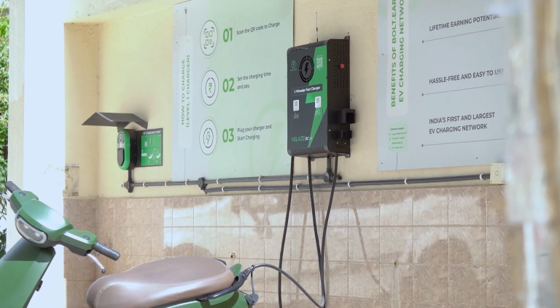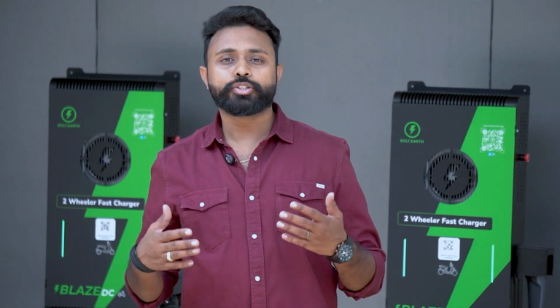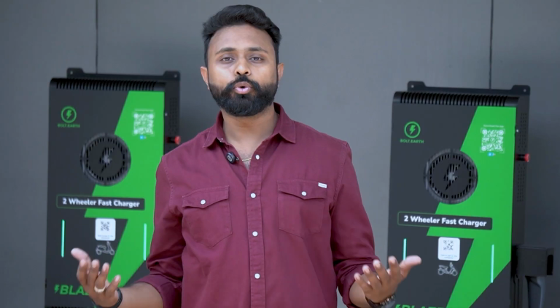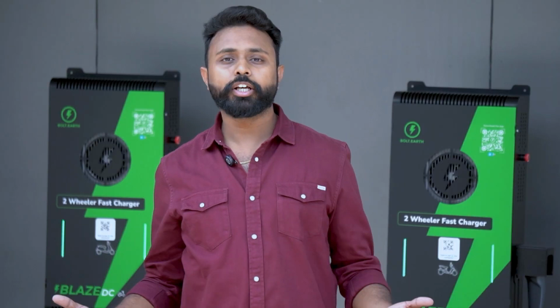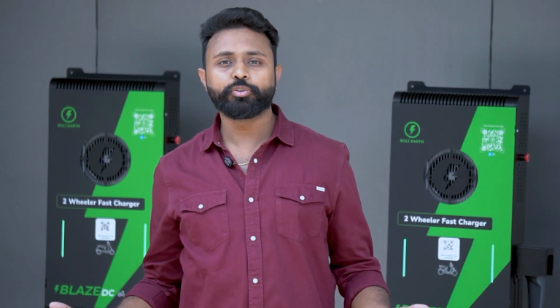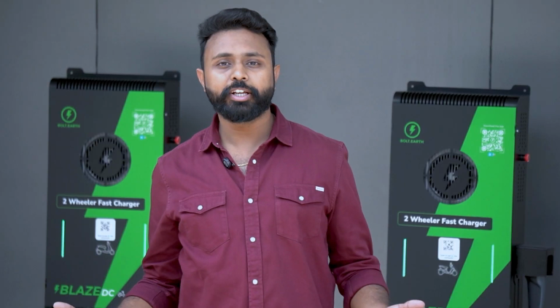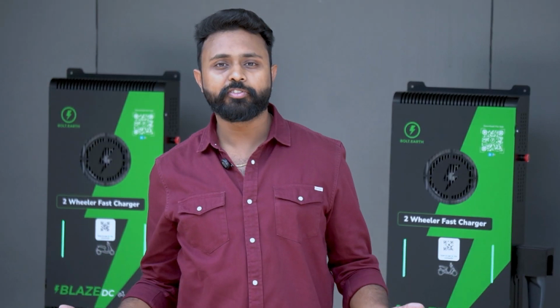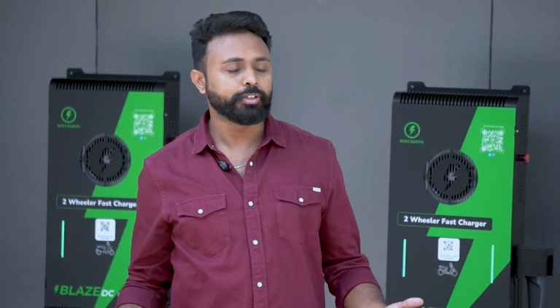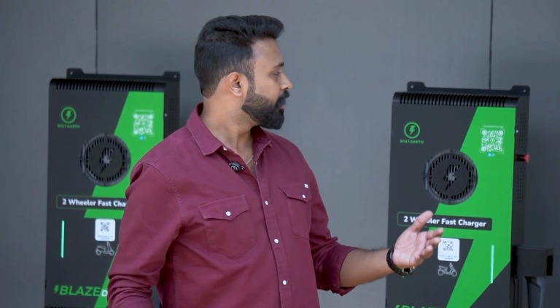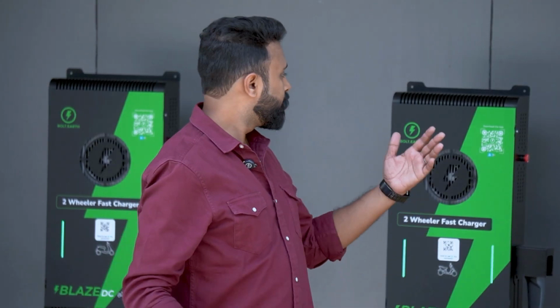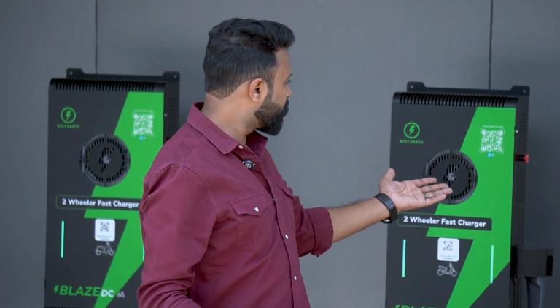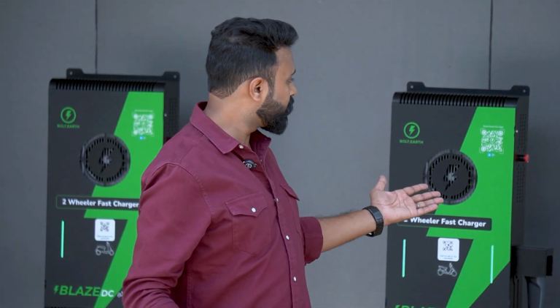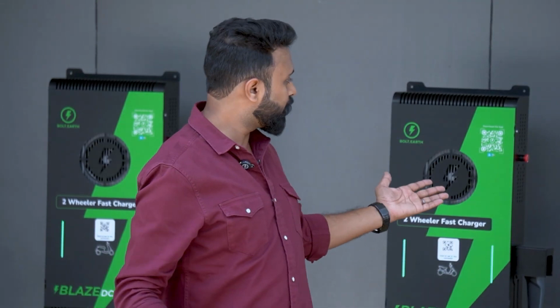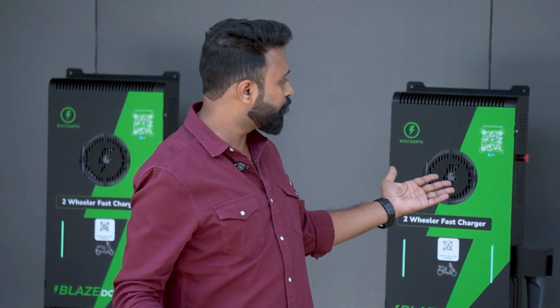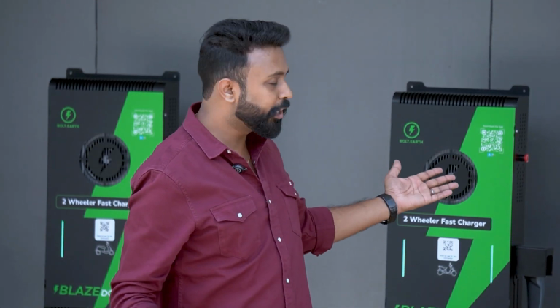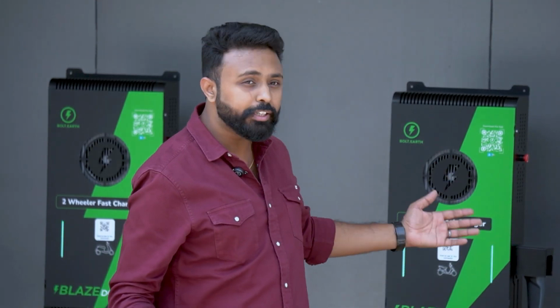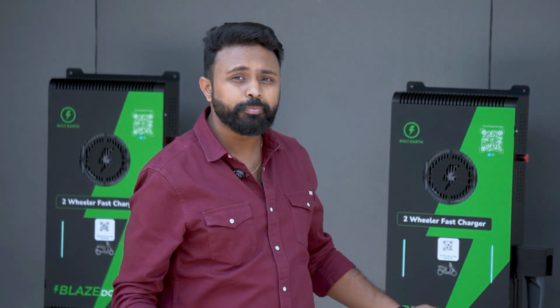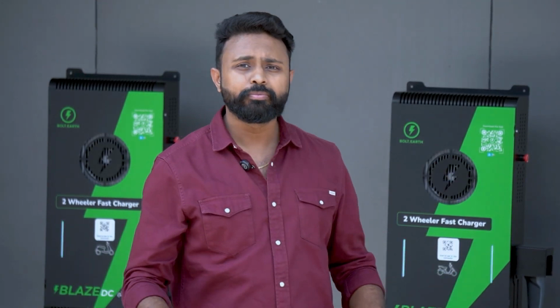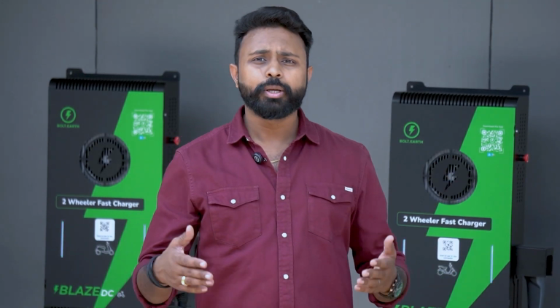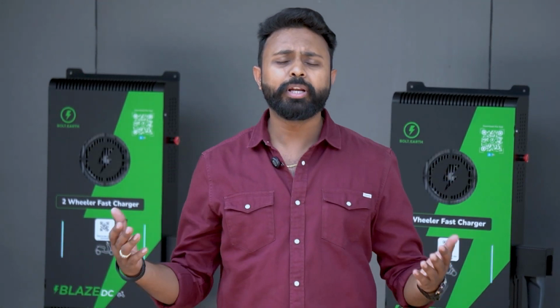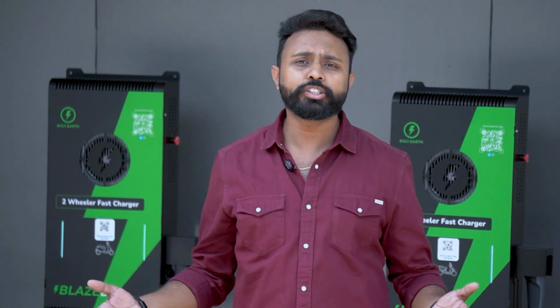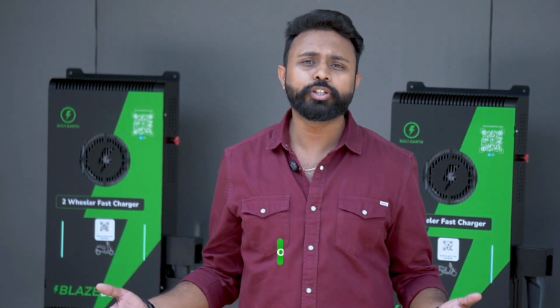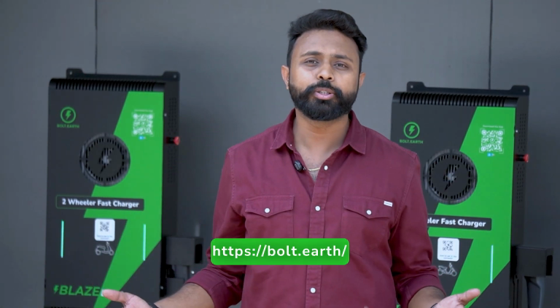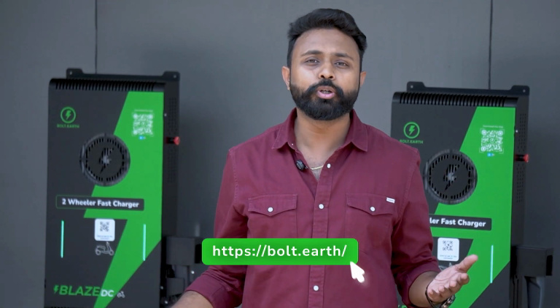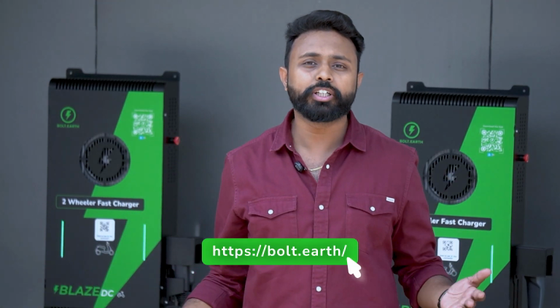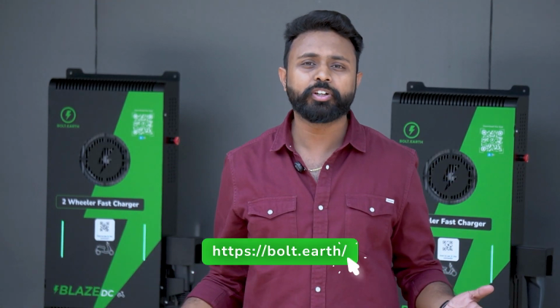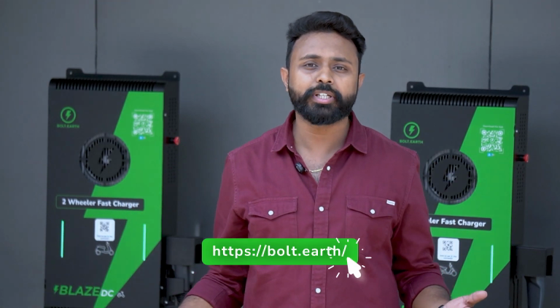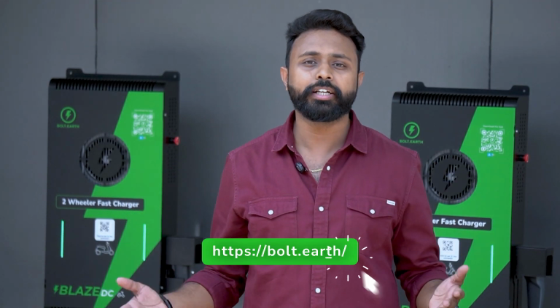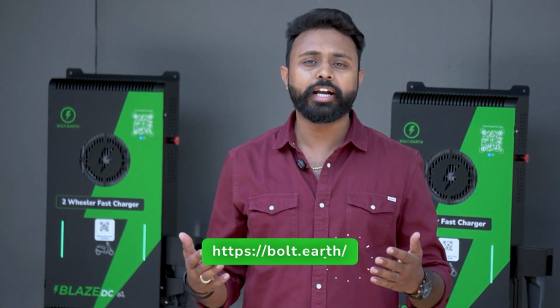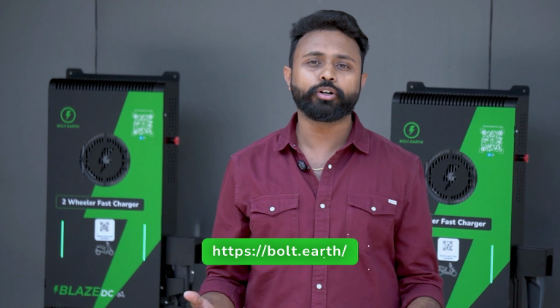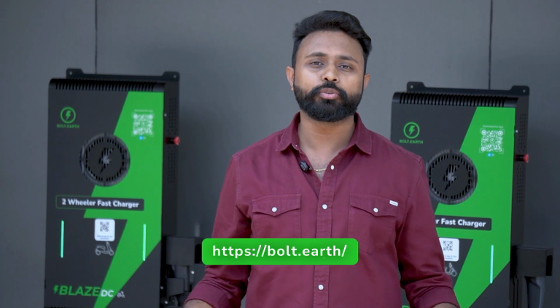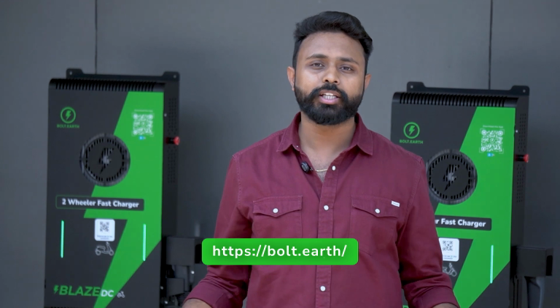So, what are you waiting for? This is the charger you need. Blaze over to the Bolt Earth website and order one.